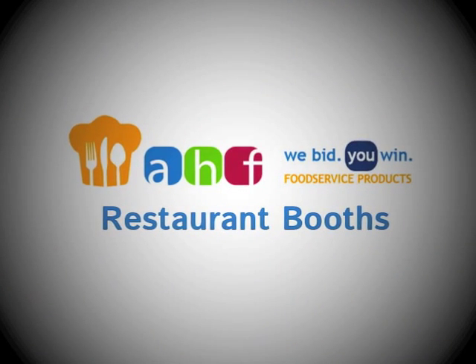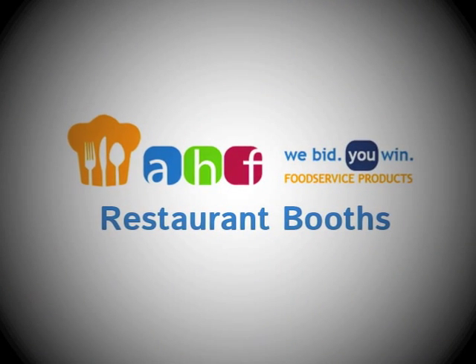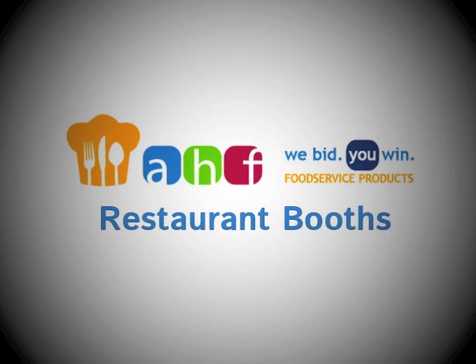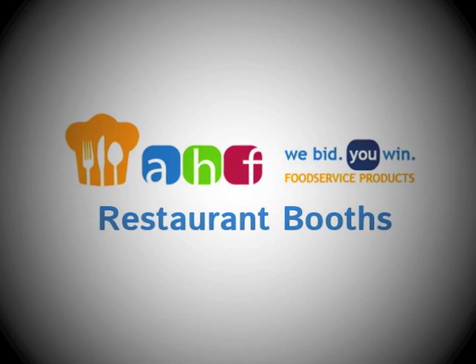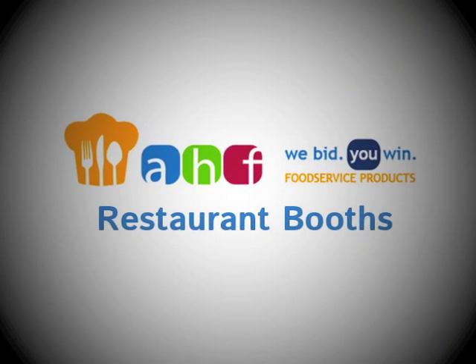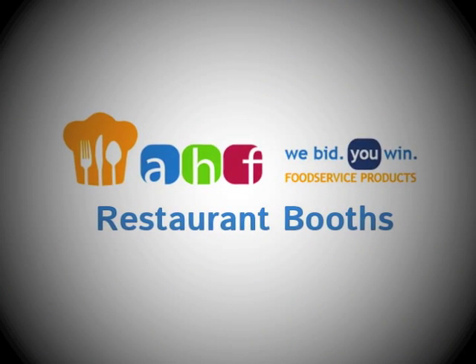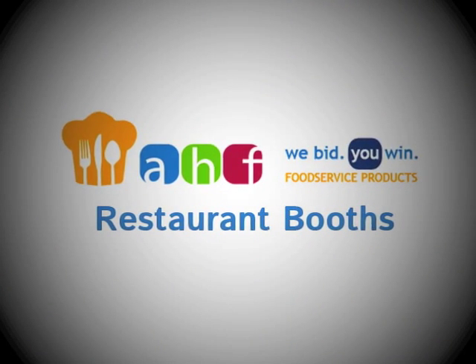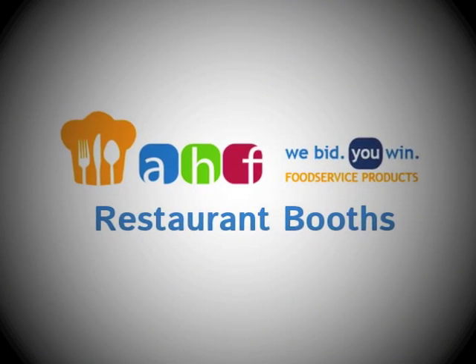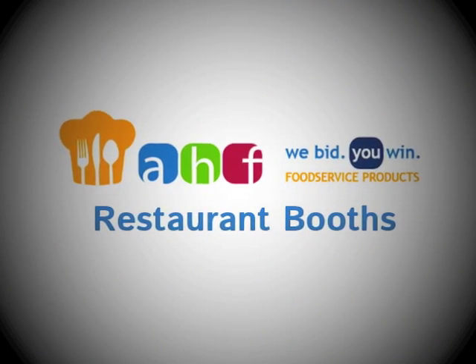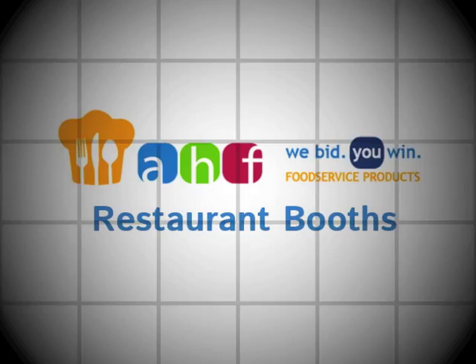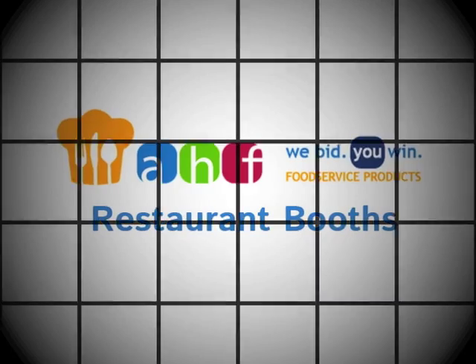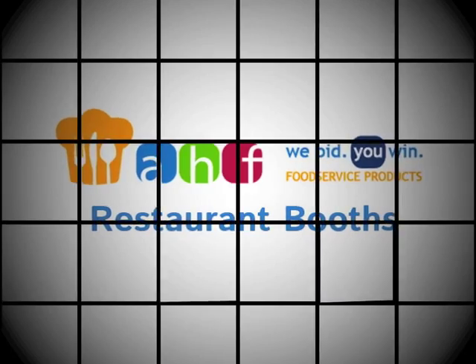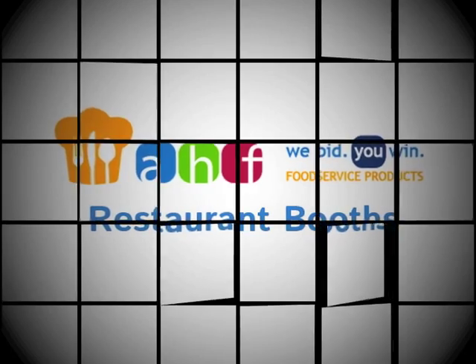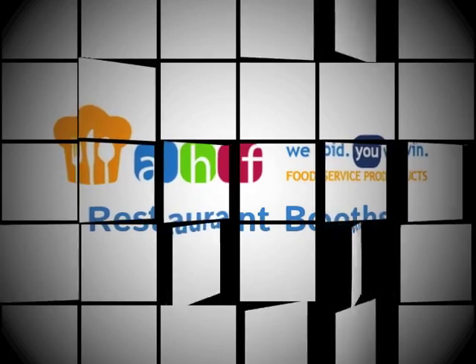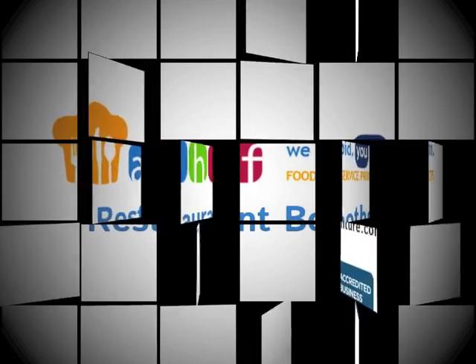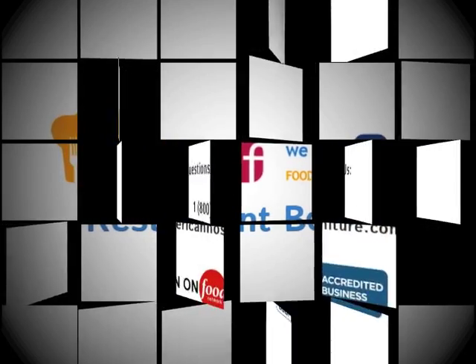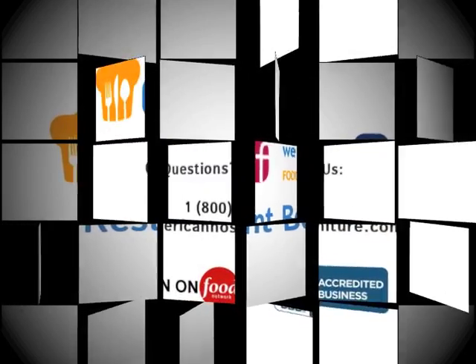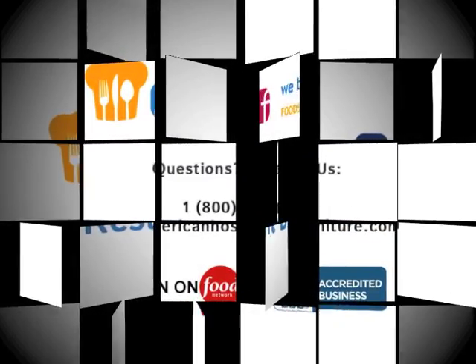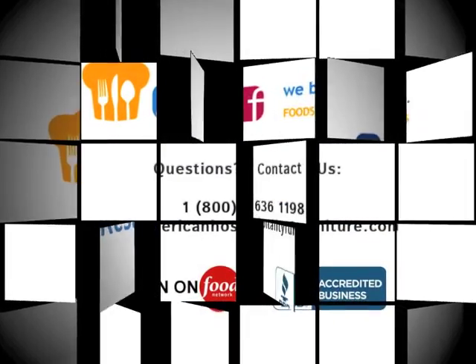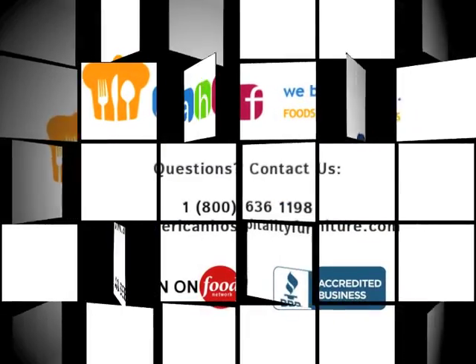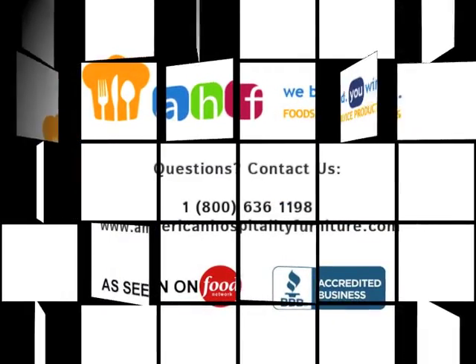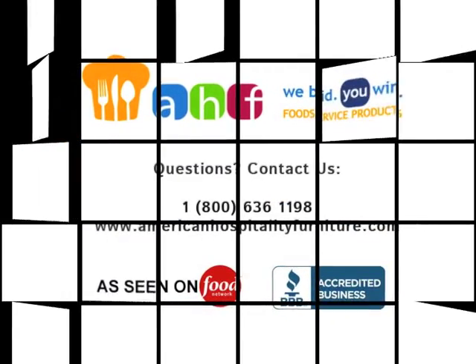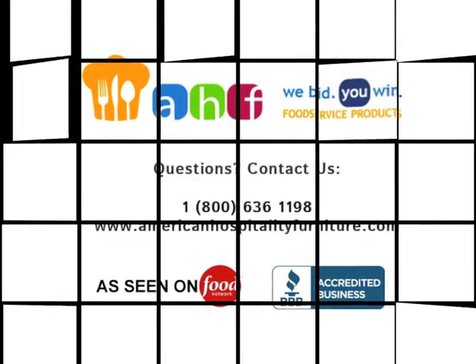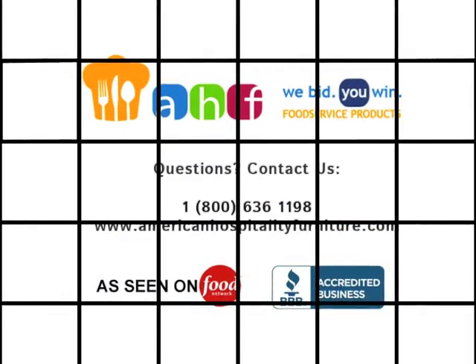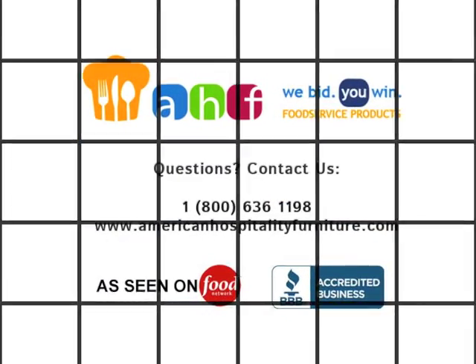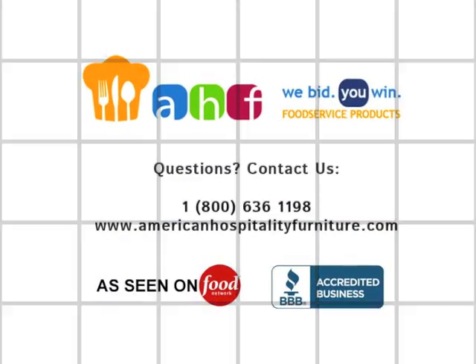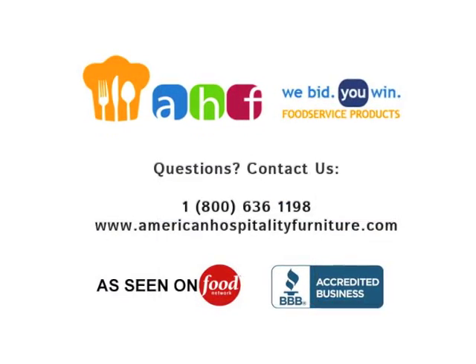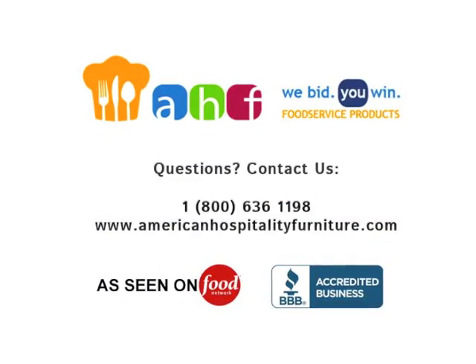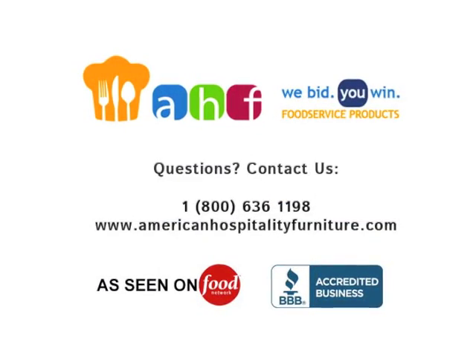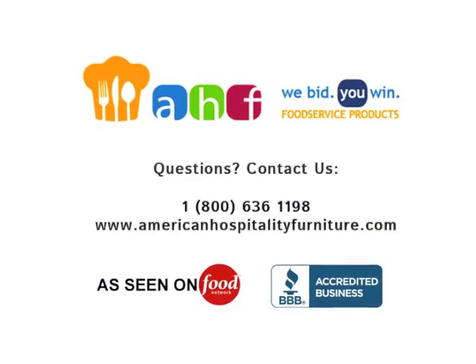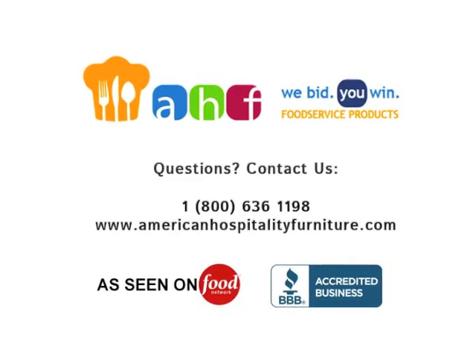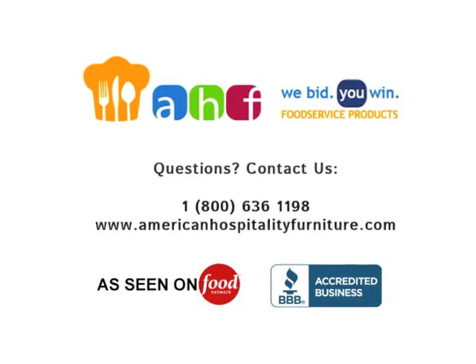If you have any questions about single restaurant booths, please contact American Home and Hospitality. Thank you.